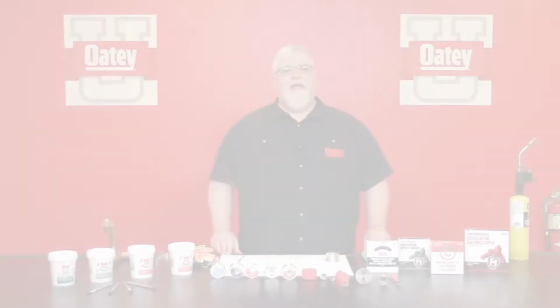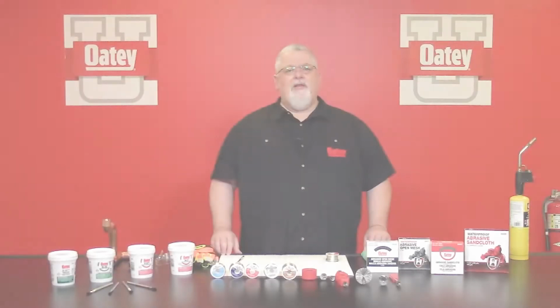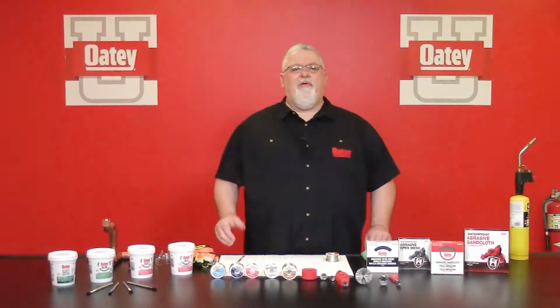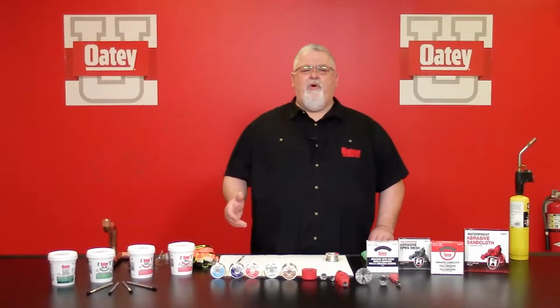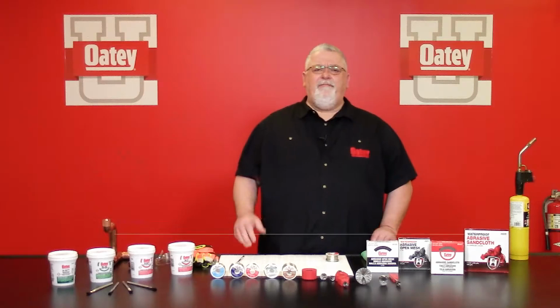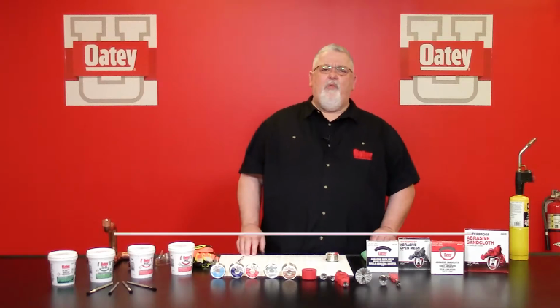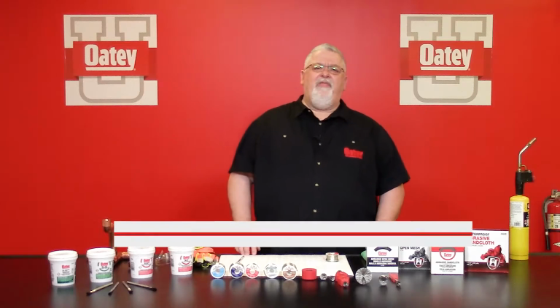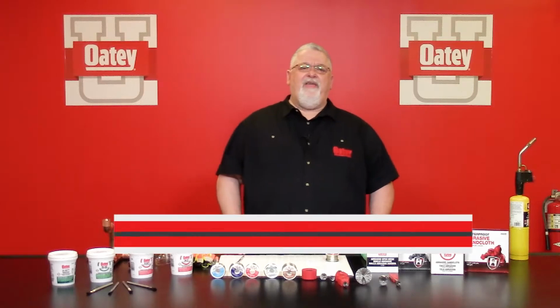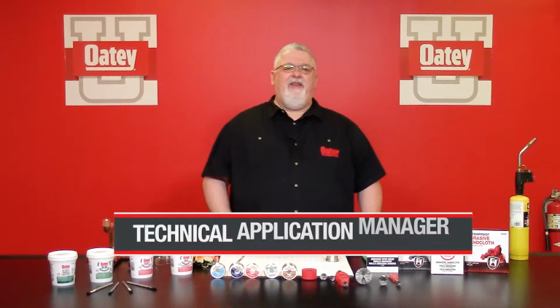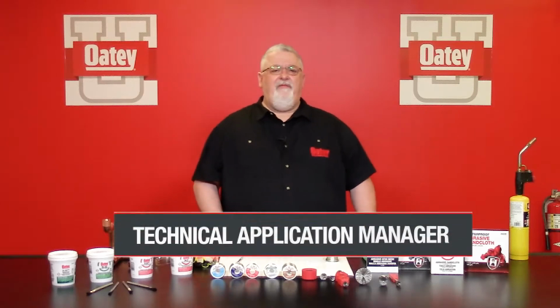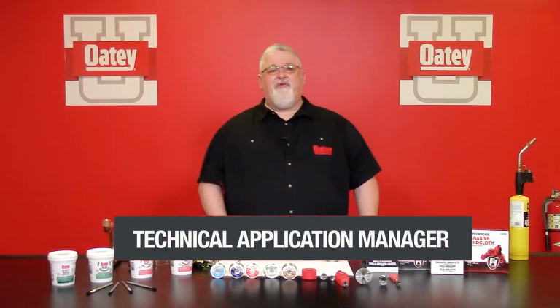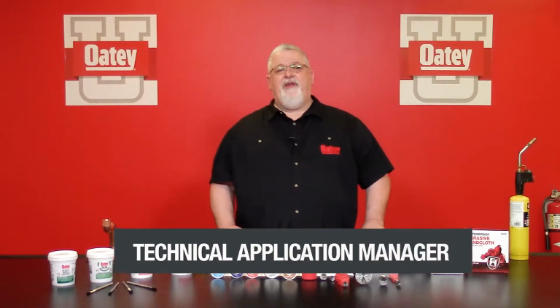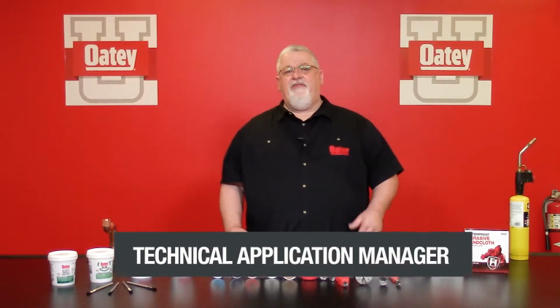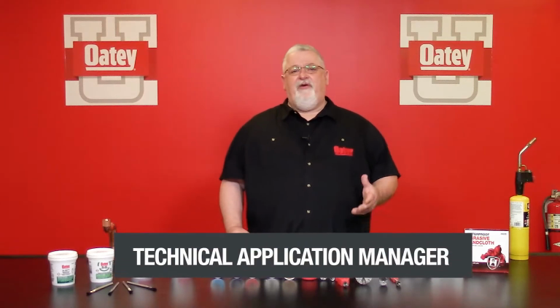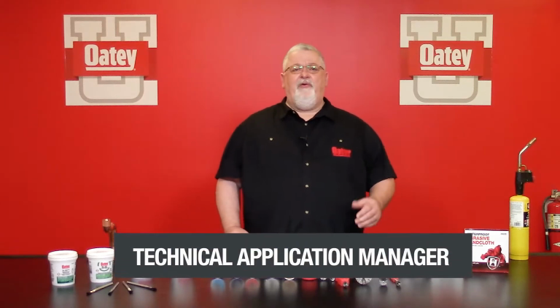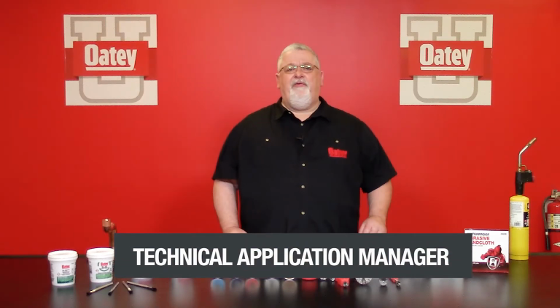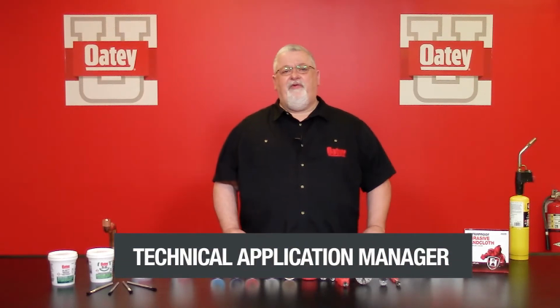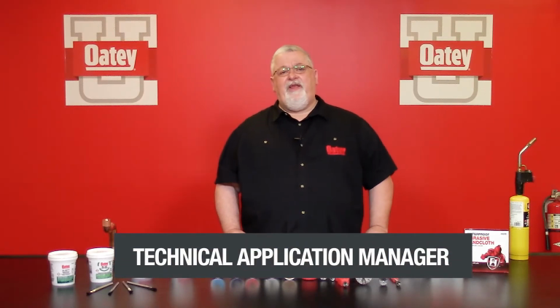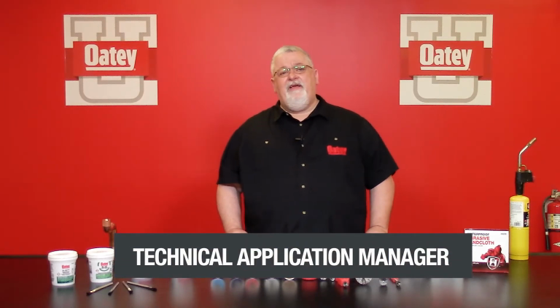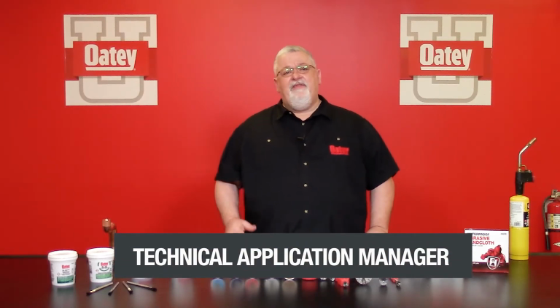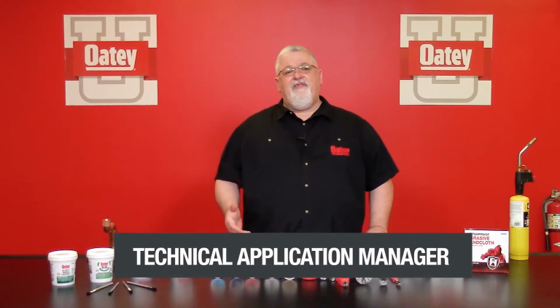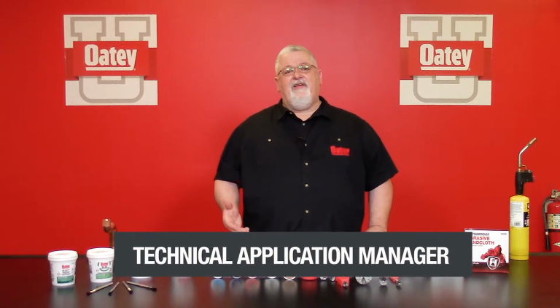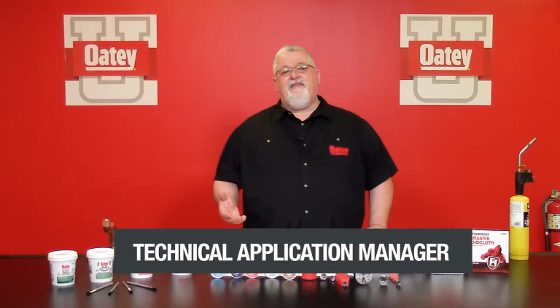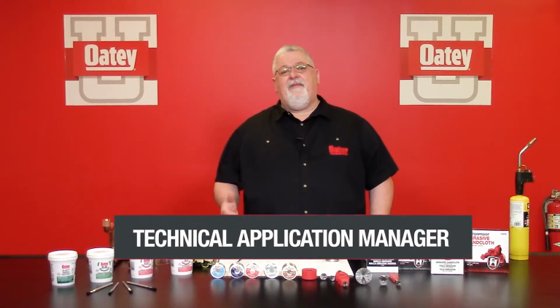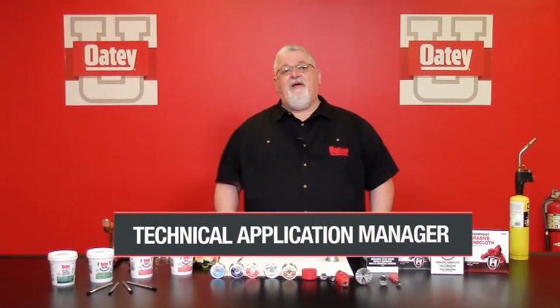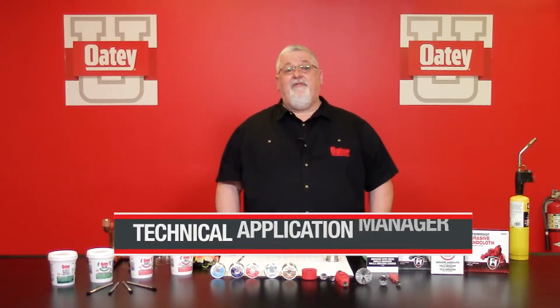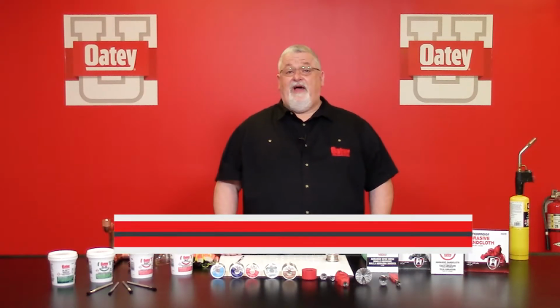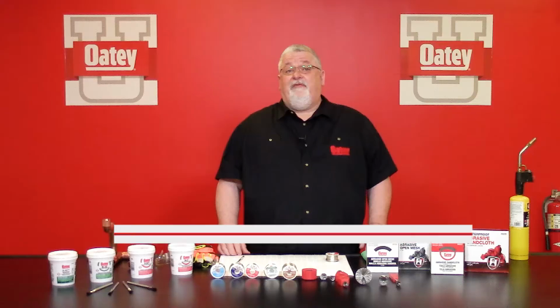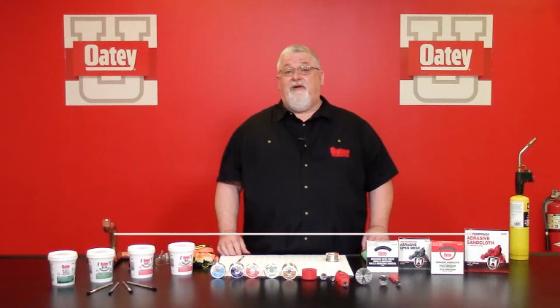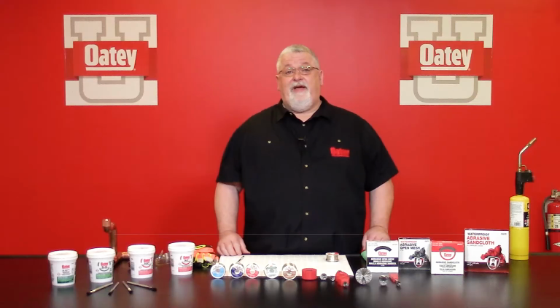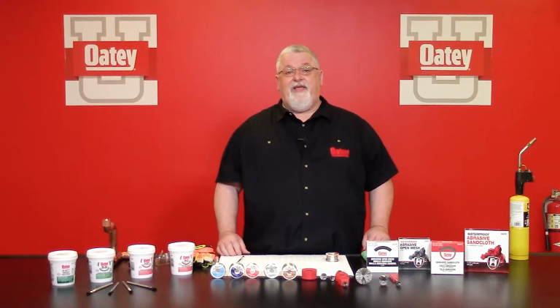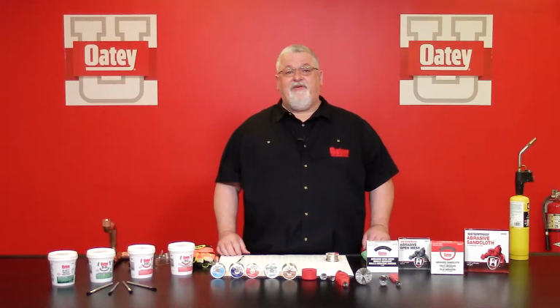Hello everyone. We want to thank you today for joining us here at Oda University to discuss the topic of solder and flux application.